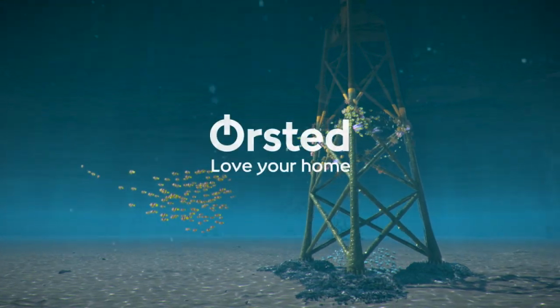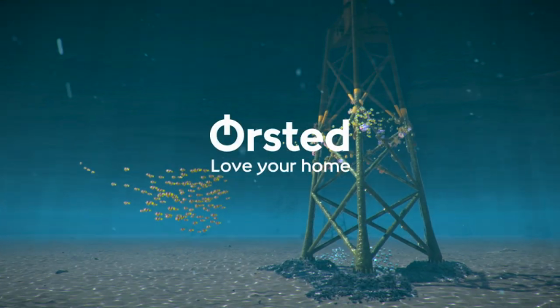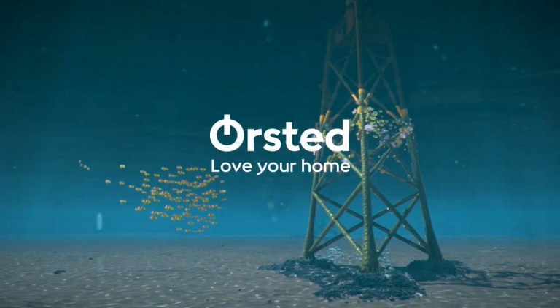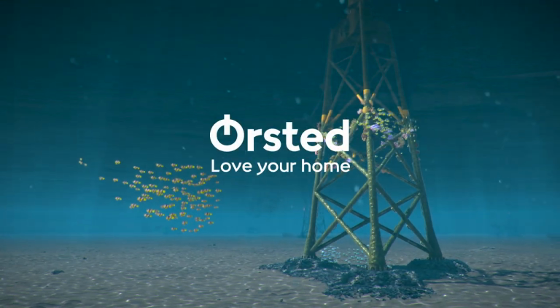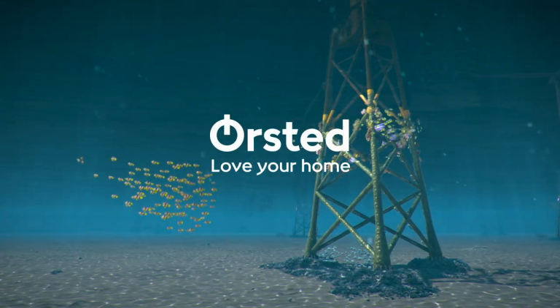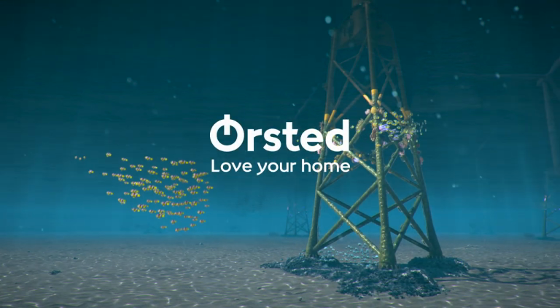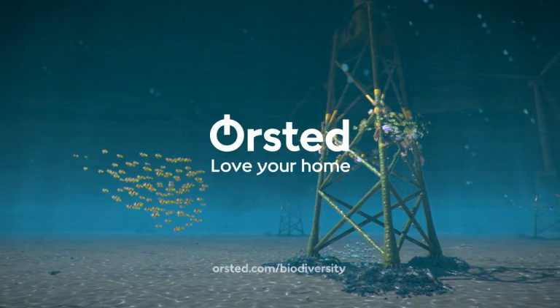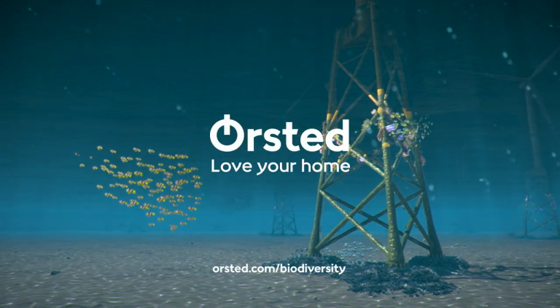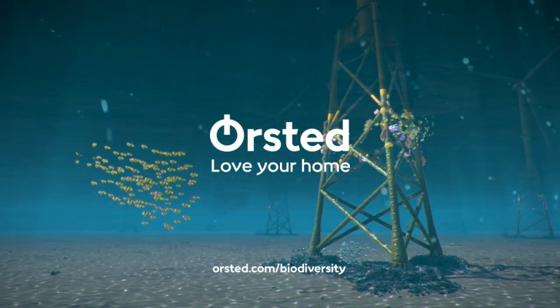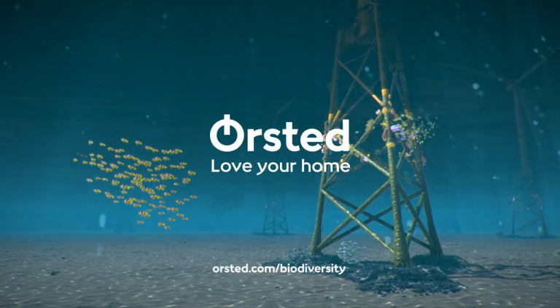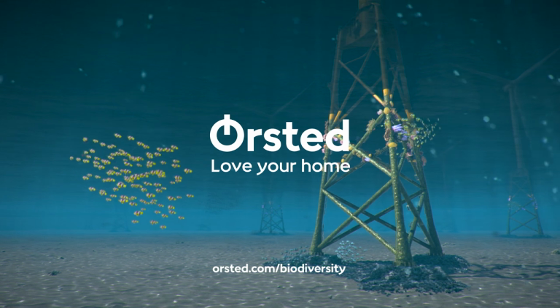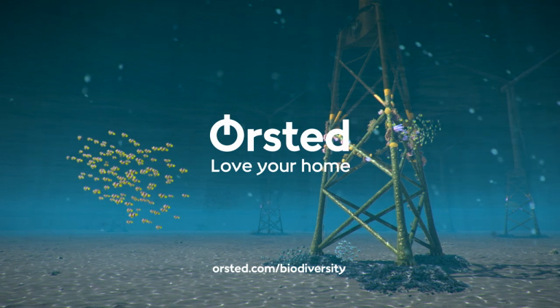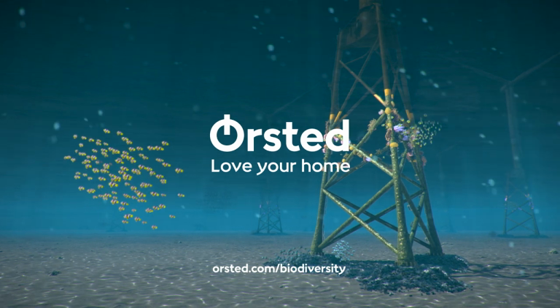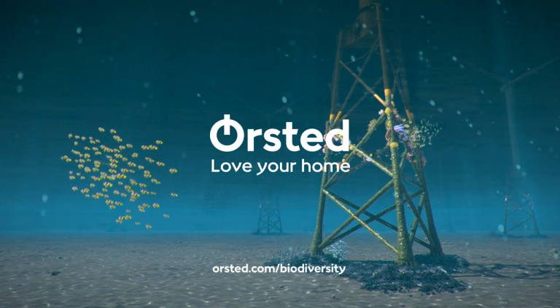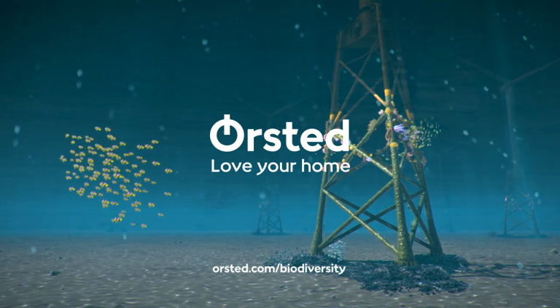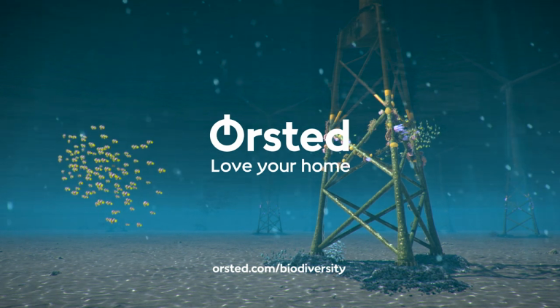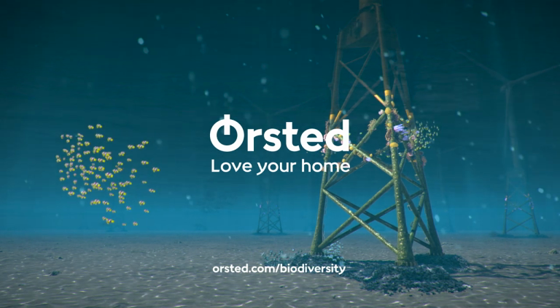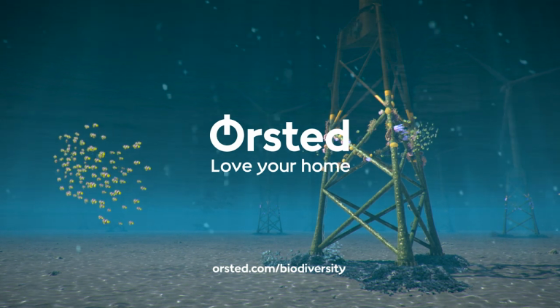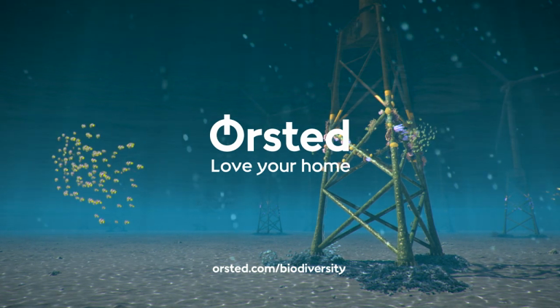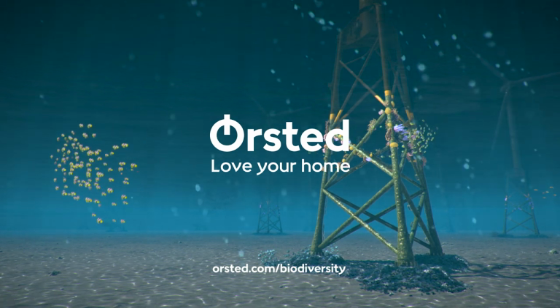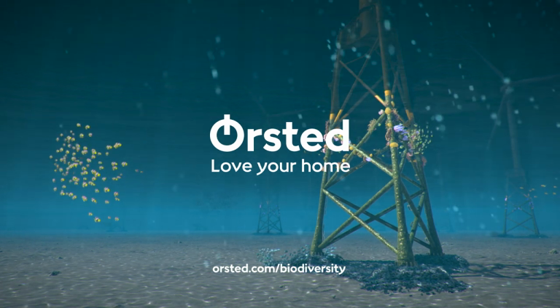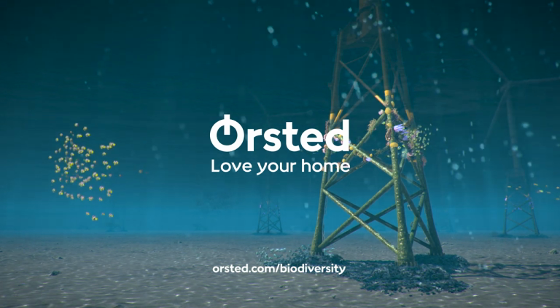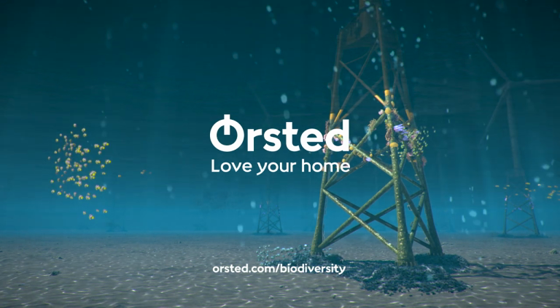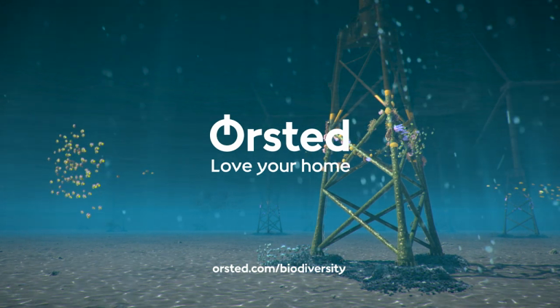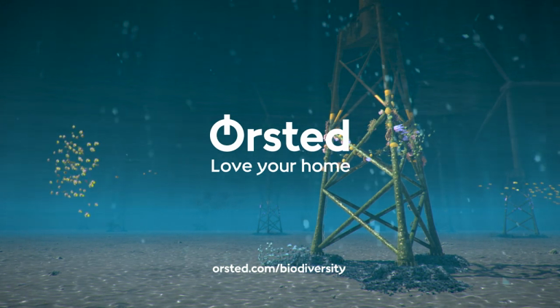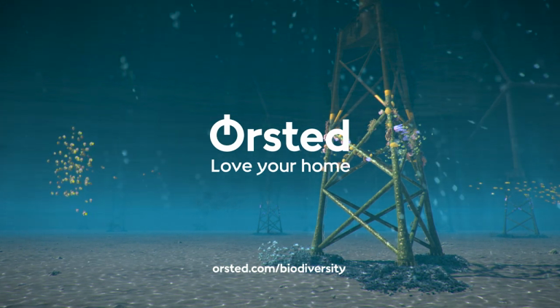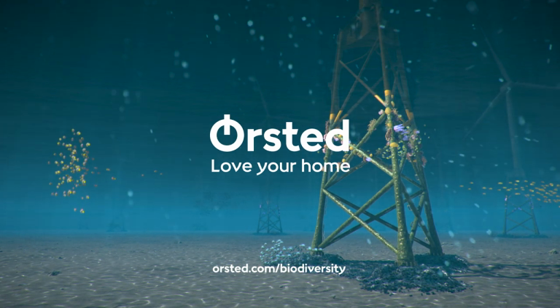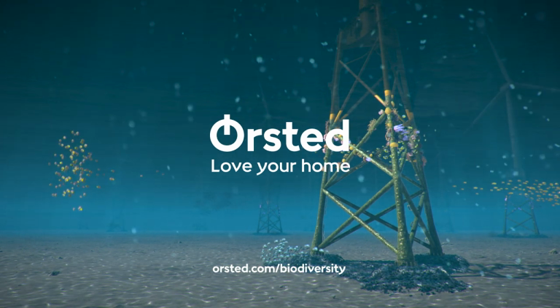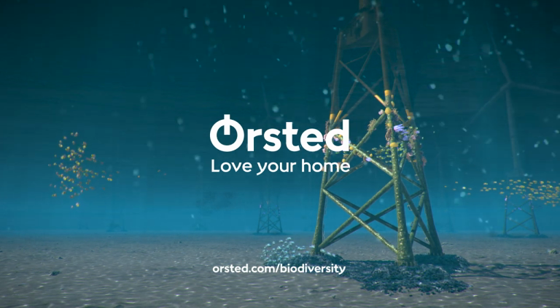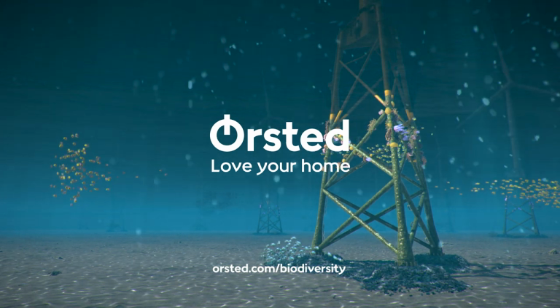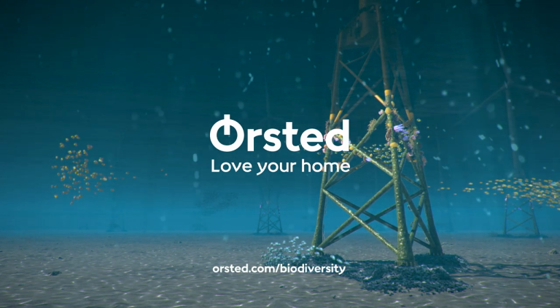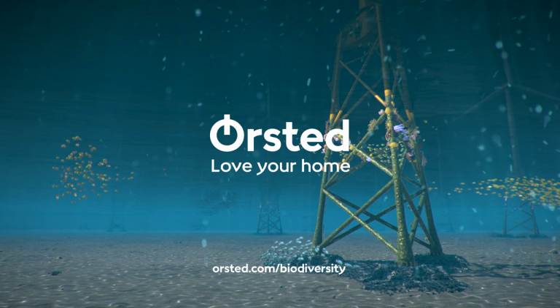Find out more about Ørsted's biodiversity initiatives, including ReCoral, at oersted.com/biodiversity.